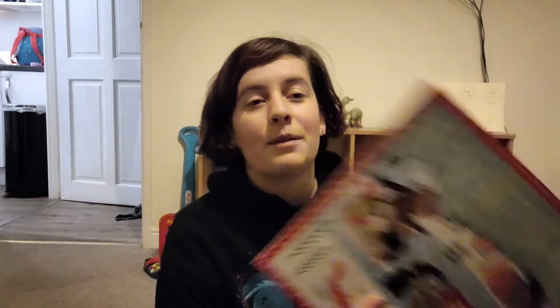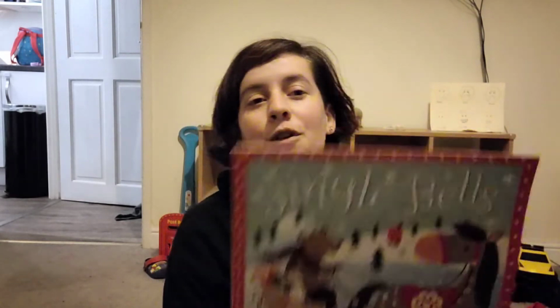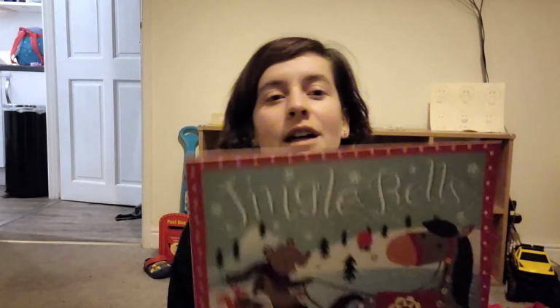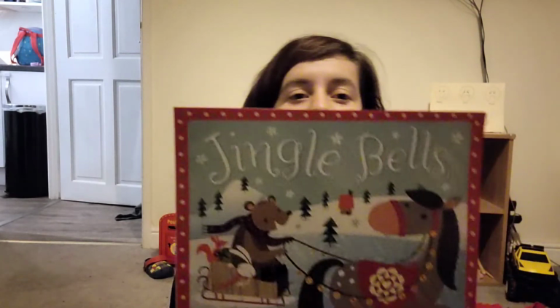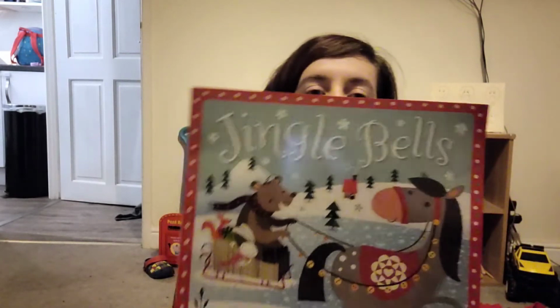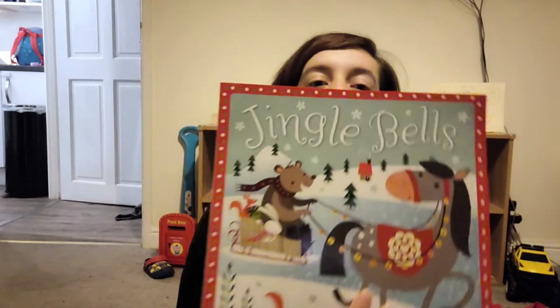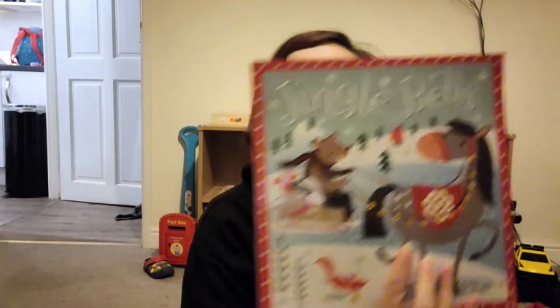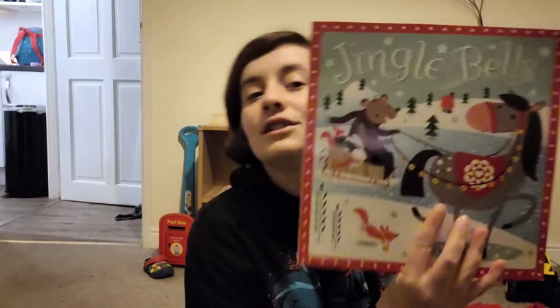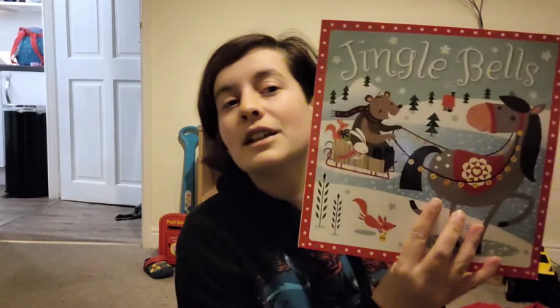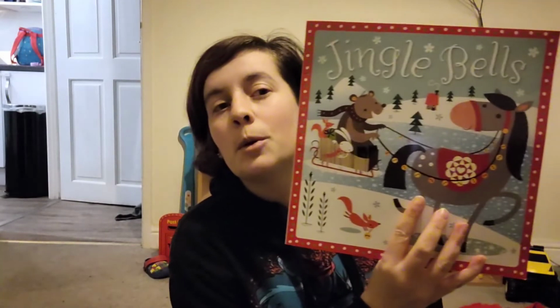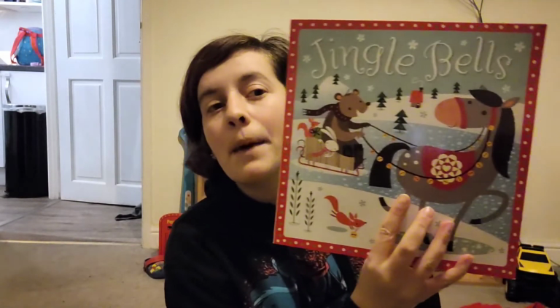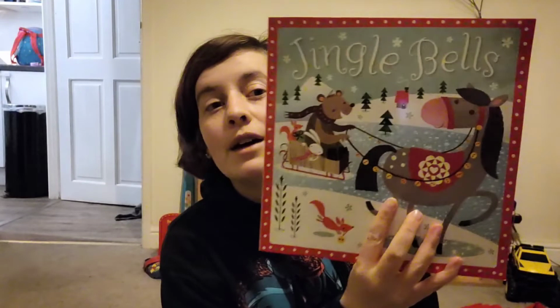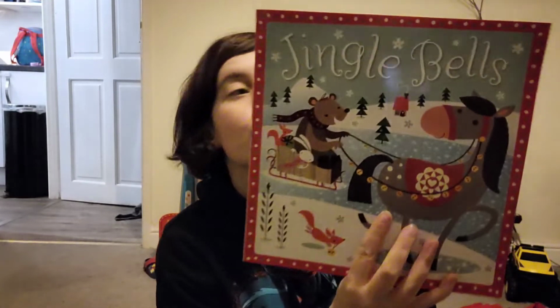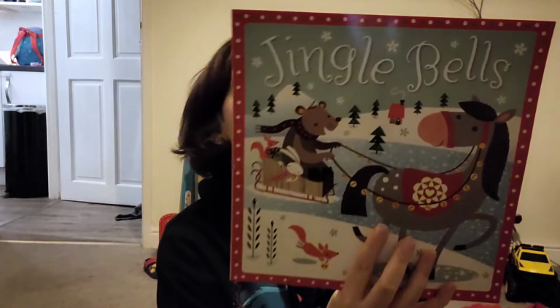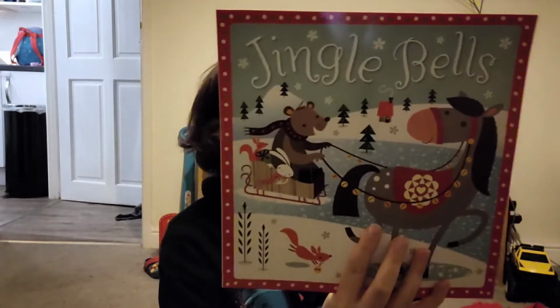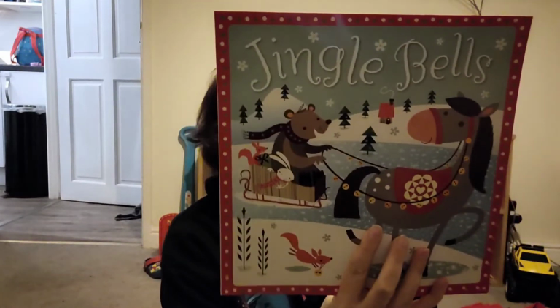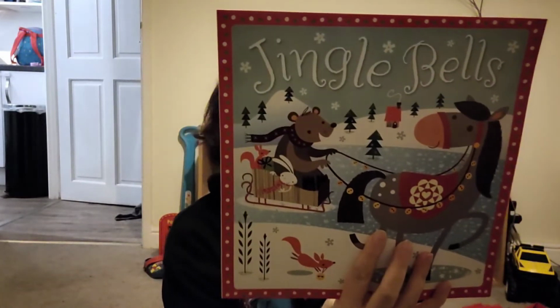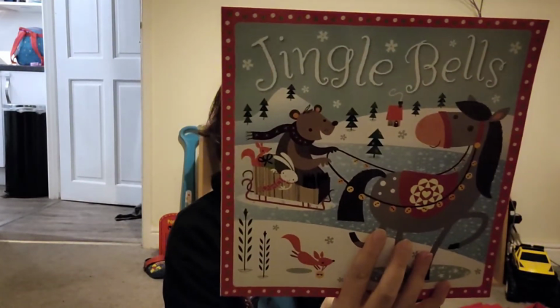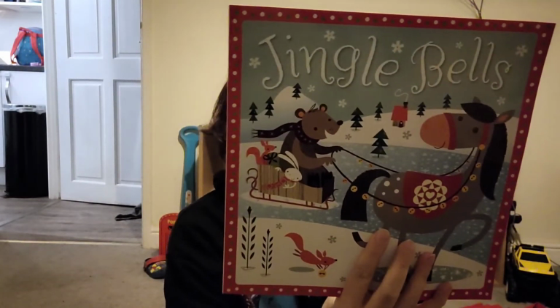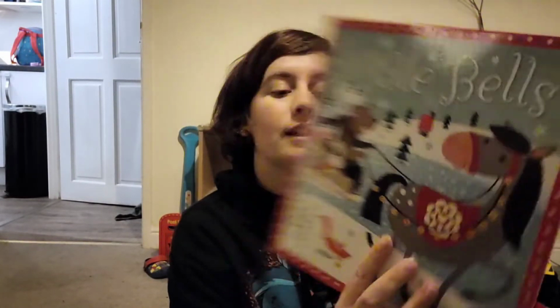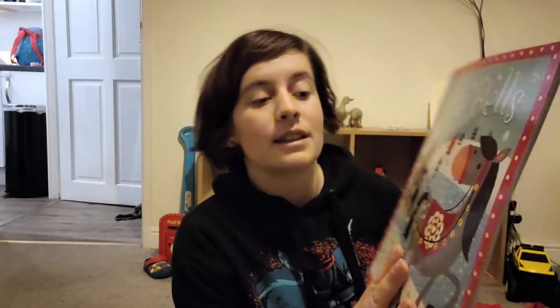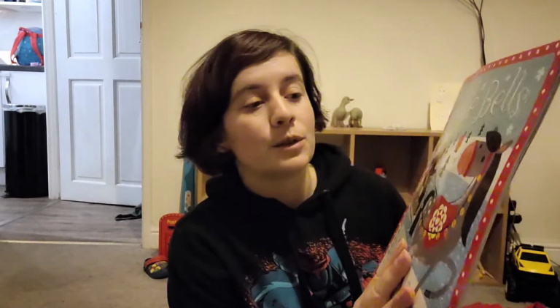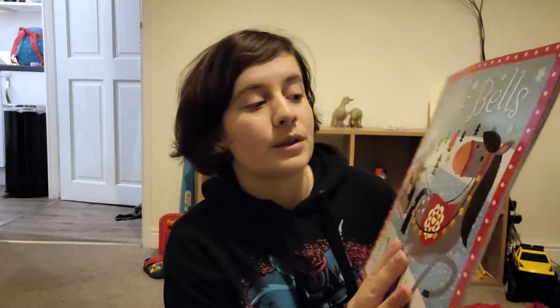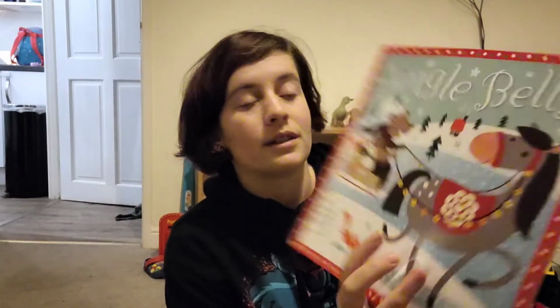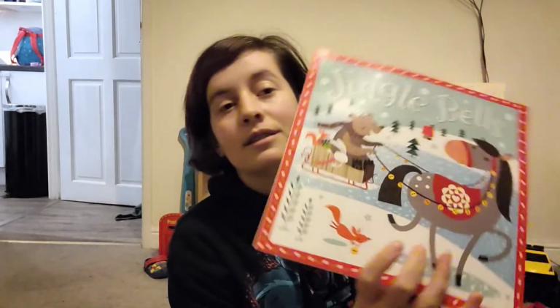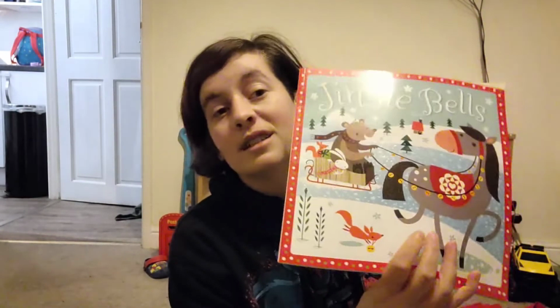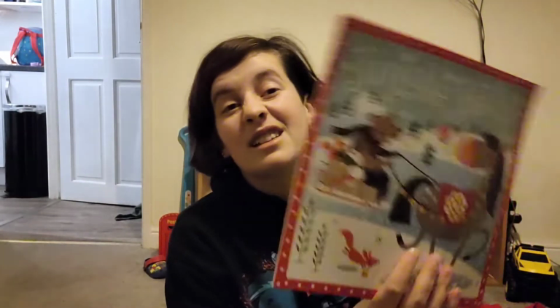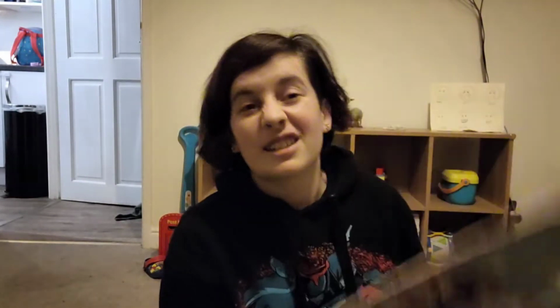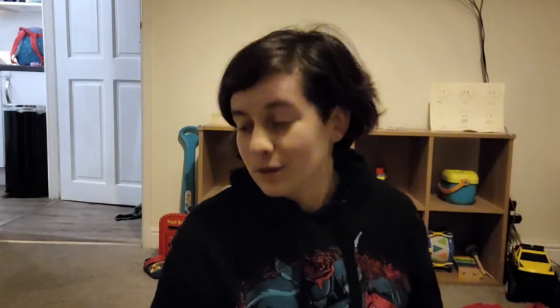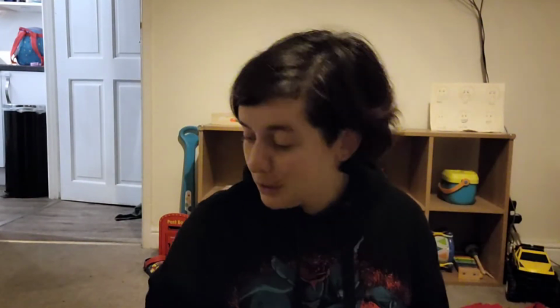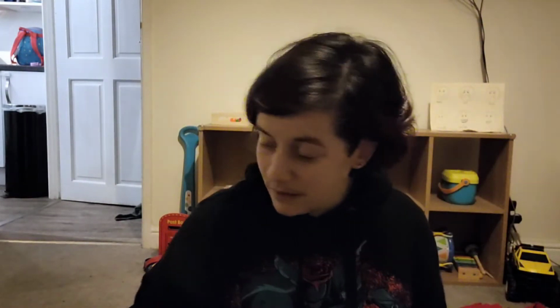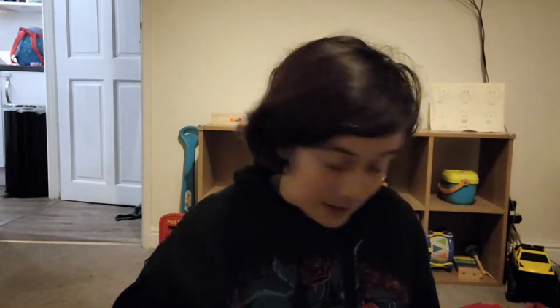And we've got 'Jingle Bells' — just nice little stories, really.